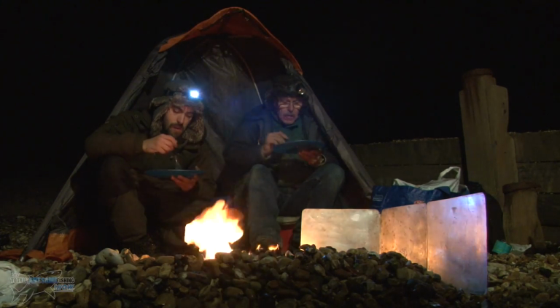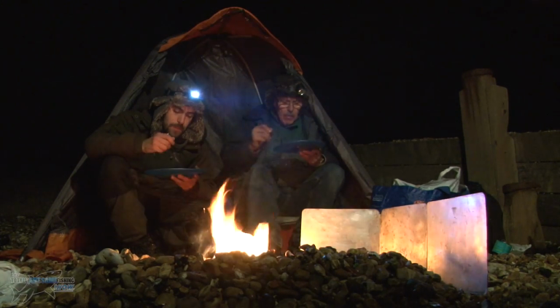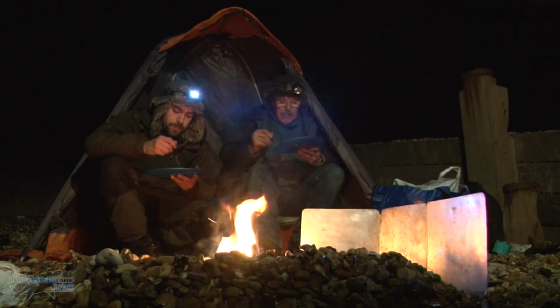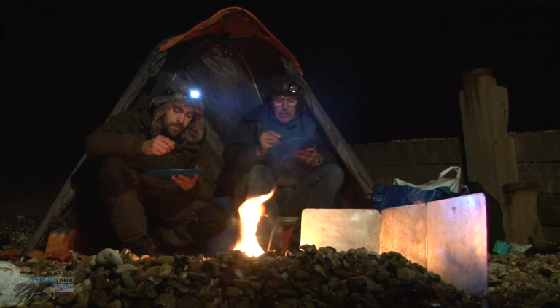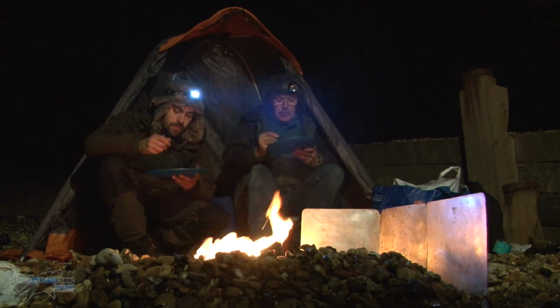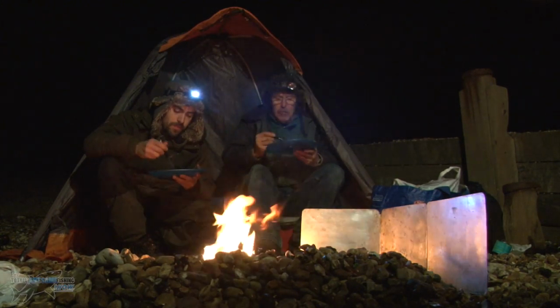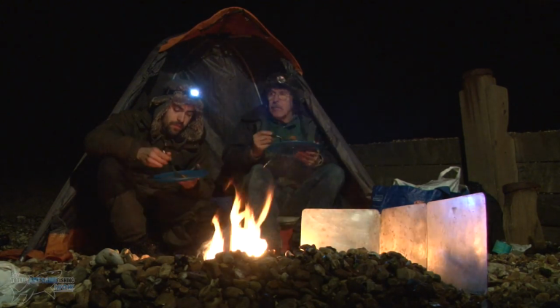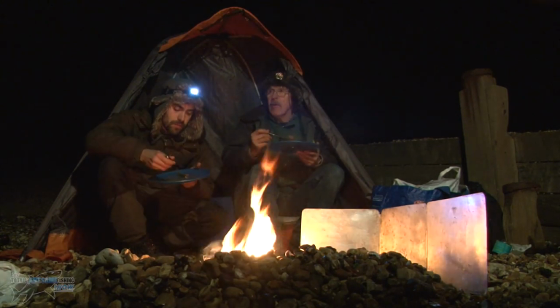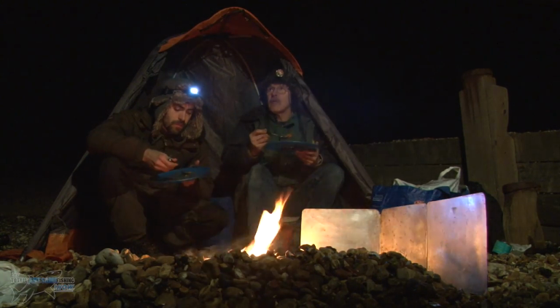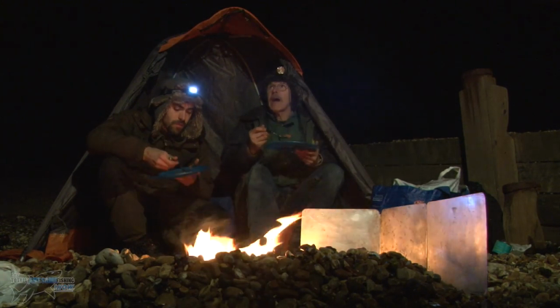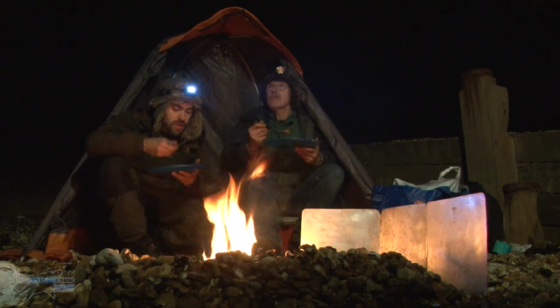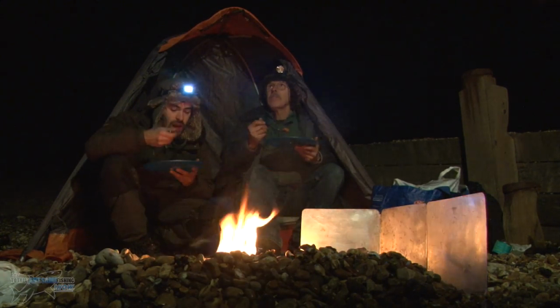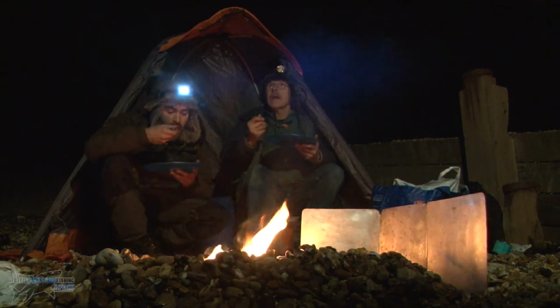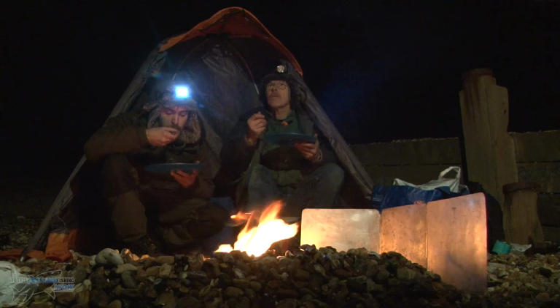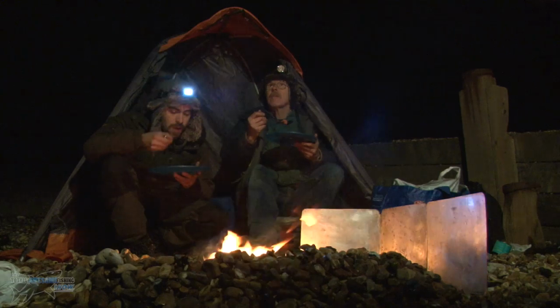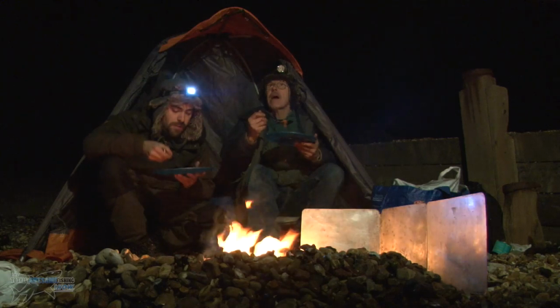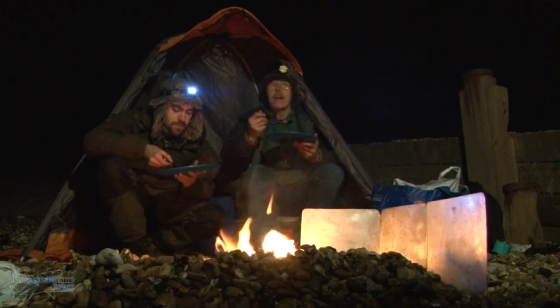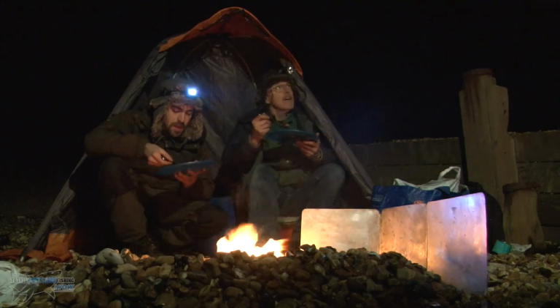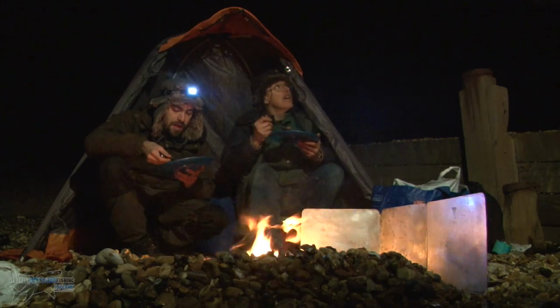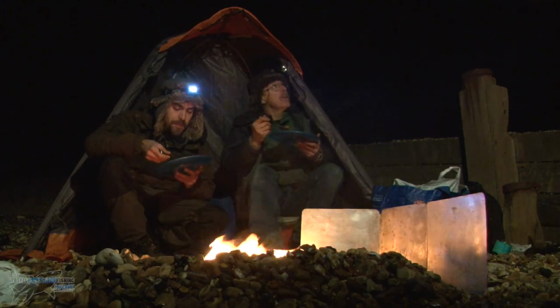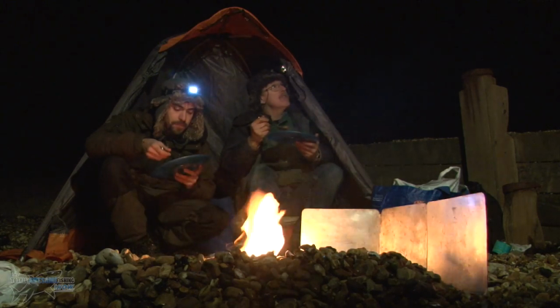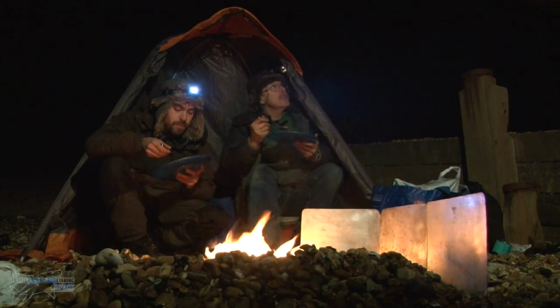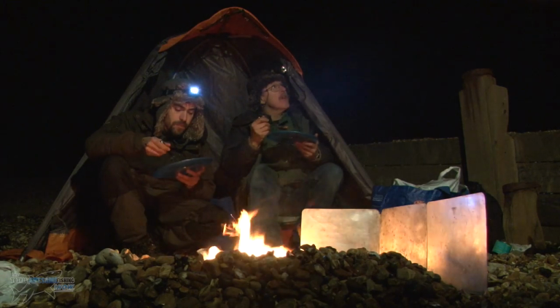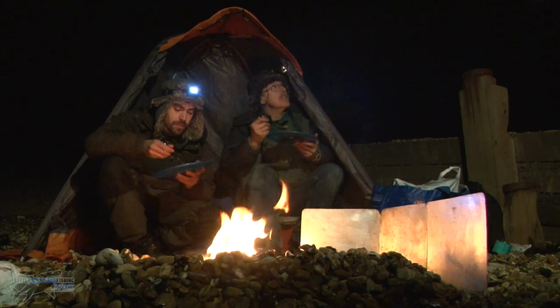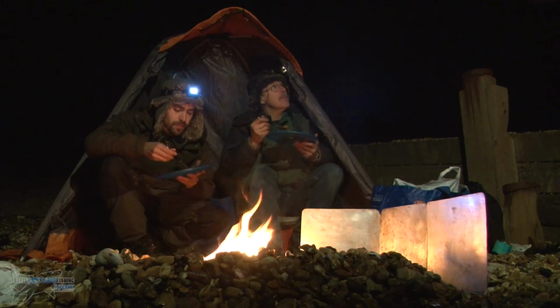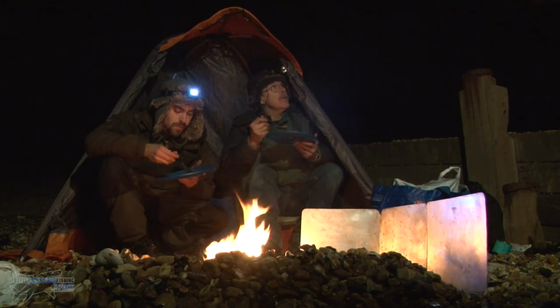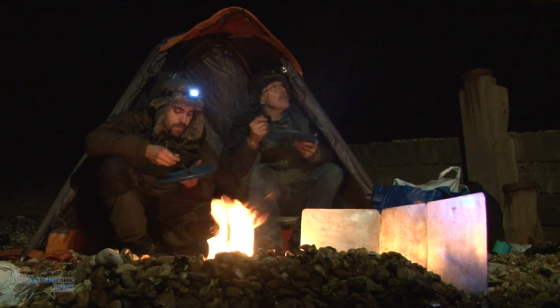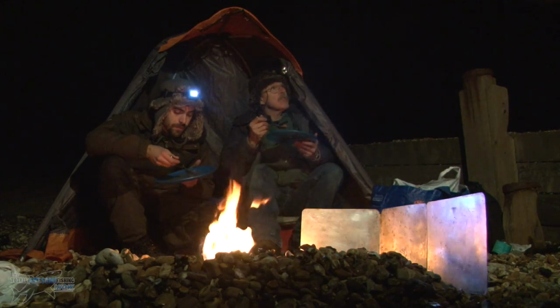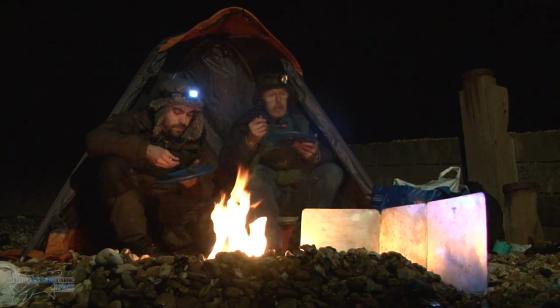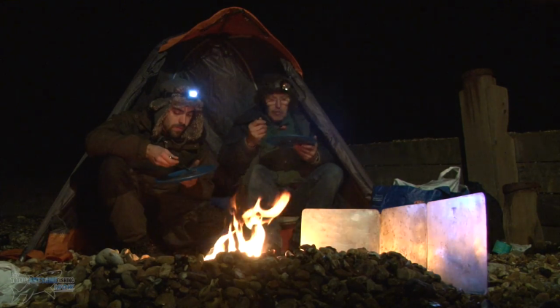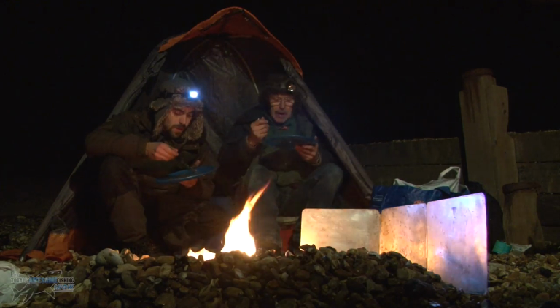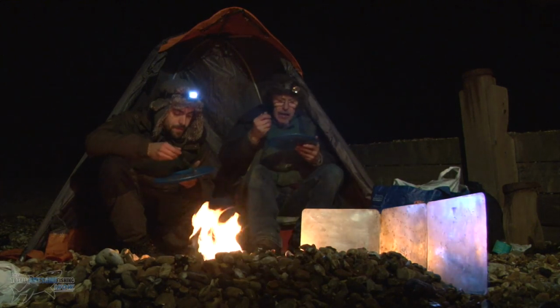When we first stopped, the bites were absolutely manic — rattling away. Have you noticed now they seem to be hooking themselves but they're not rattling as much?